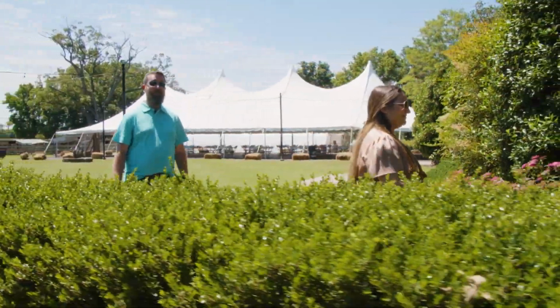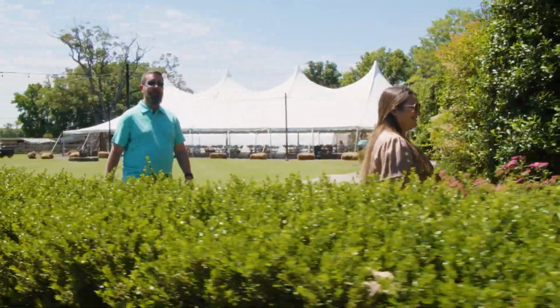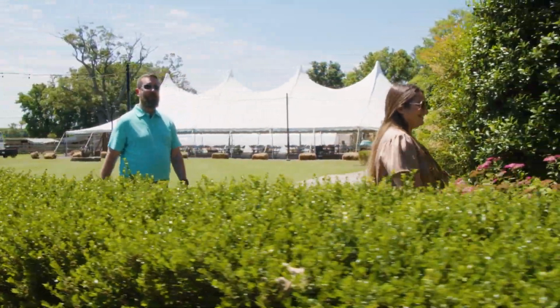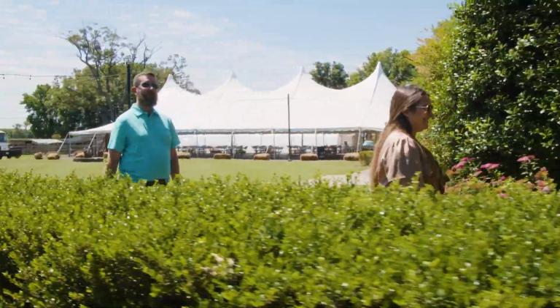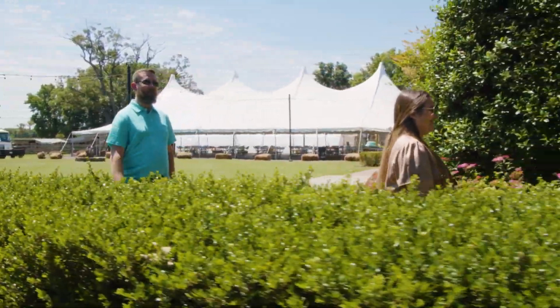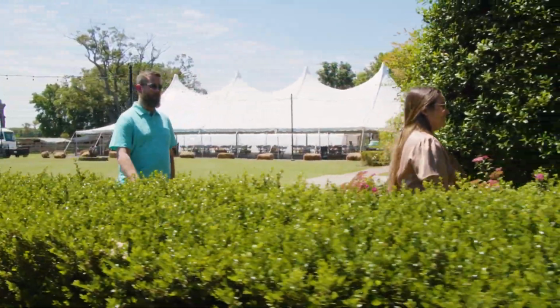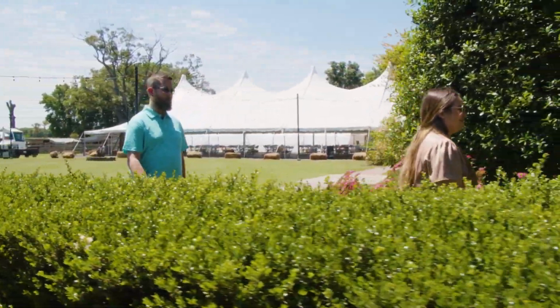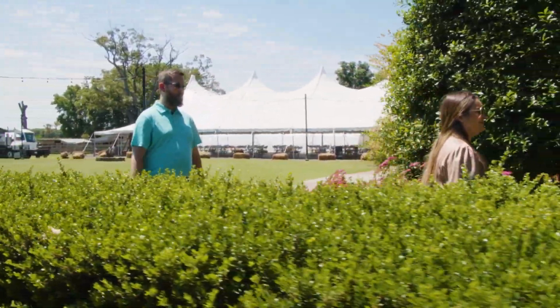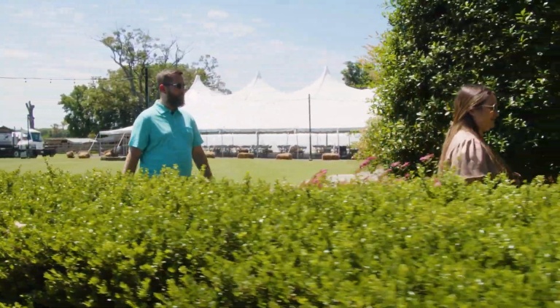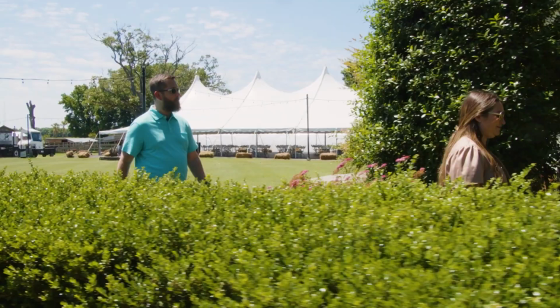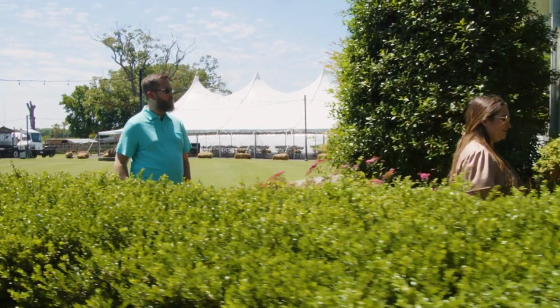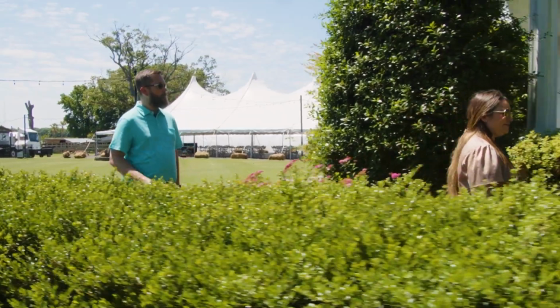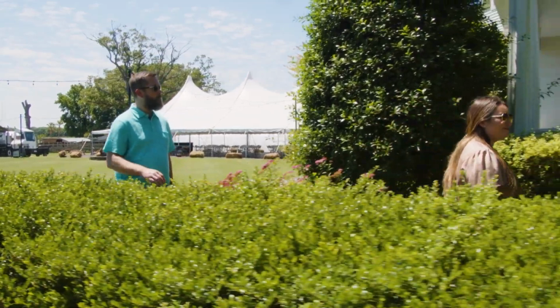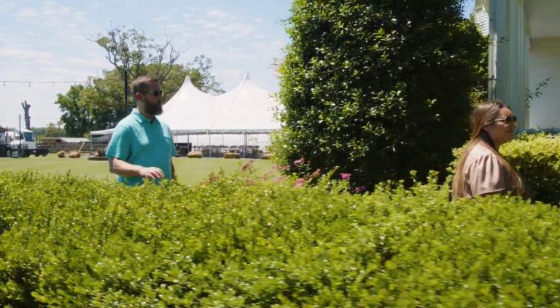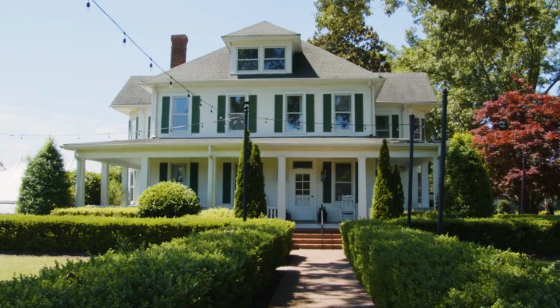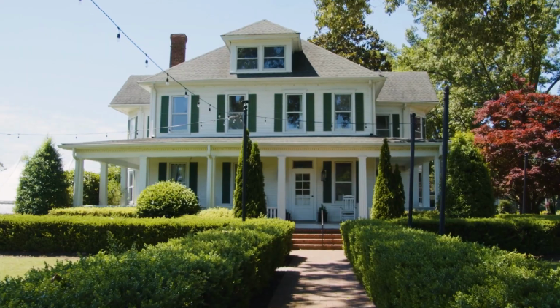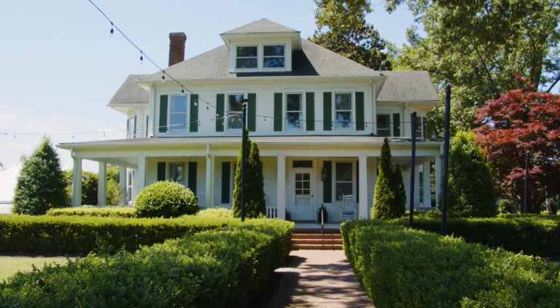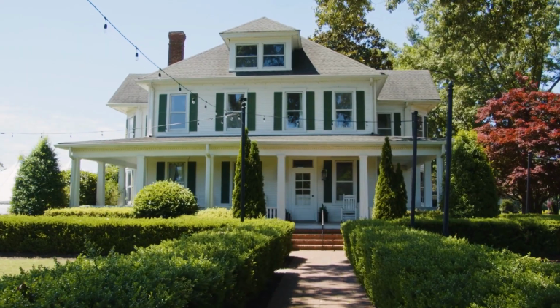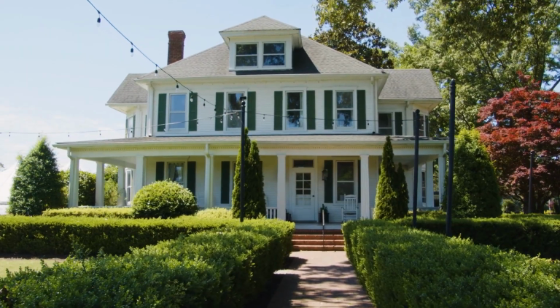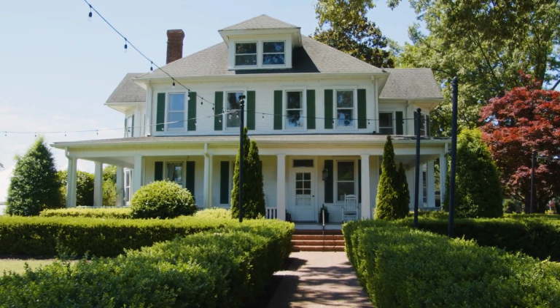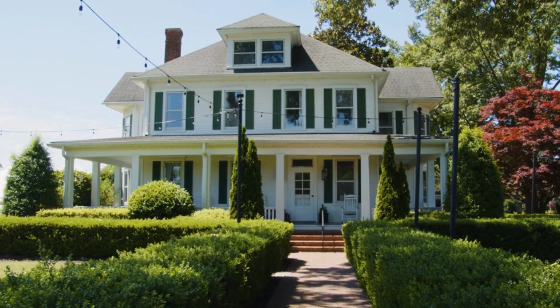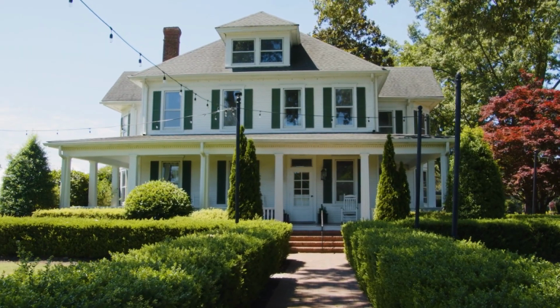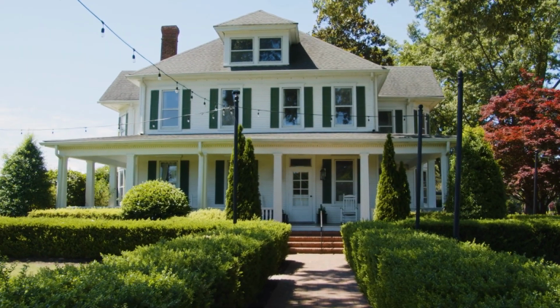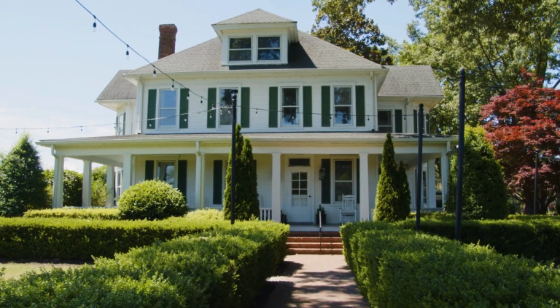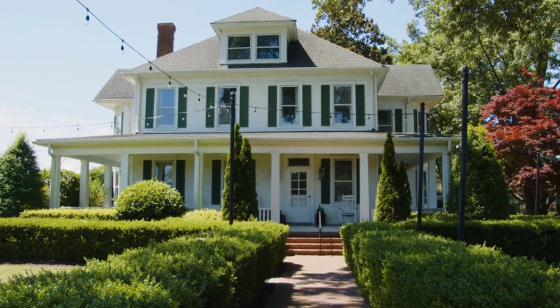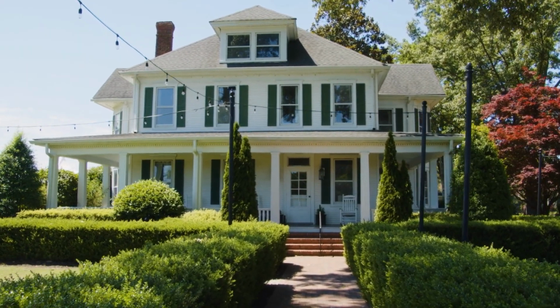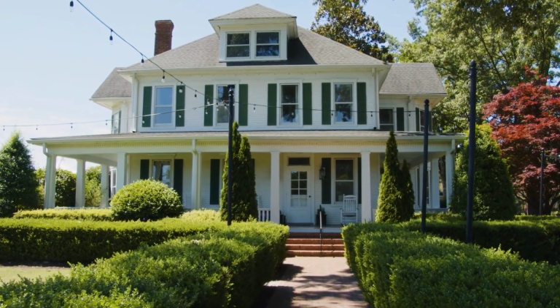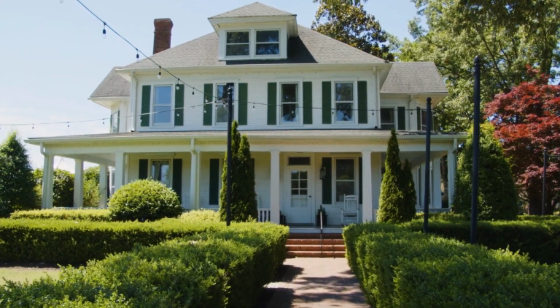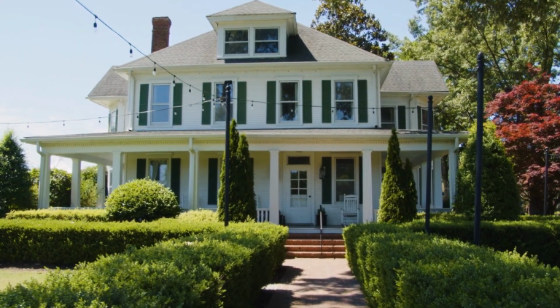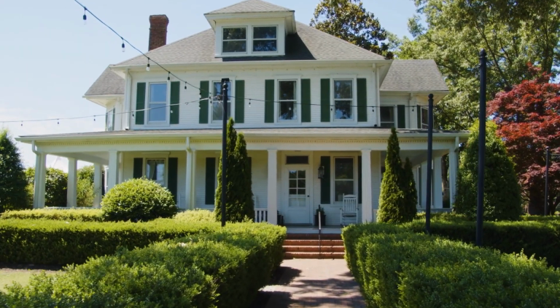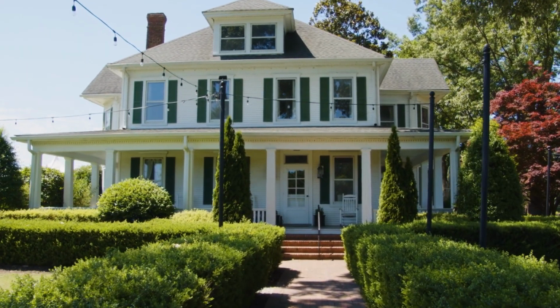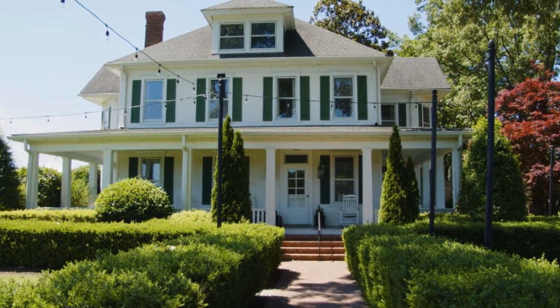I'm here today with Tori Bassnight-Allen, and she's the Wedding and Events Planning Manager here at Greenbrier Farms. Tori, tell me a little bit about the history of this farm.